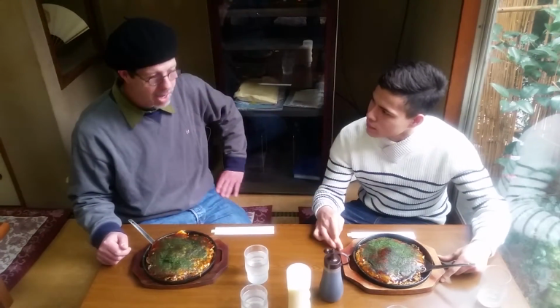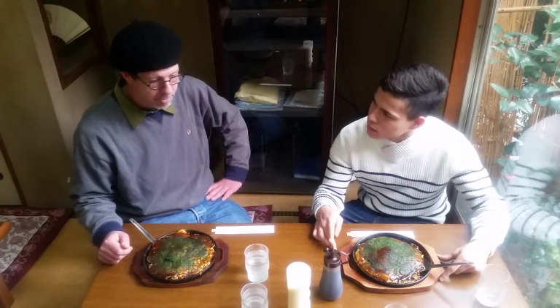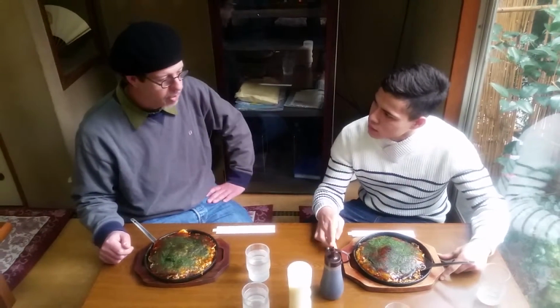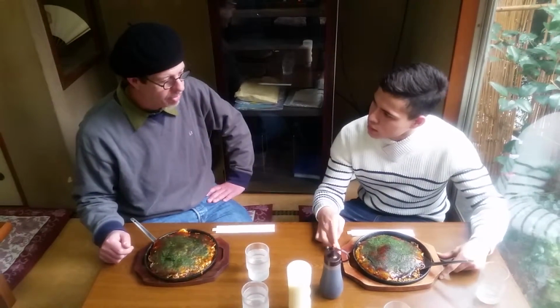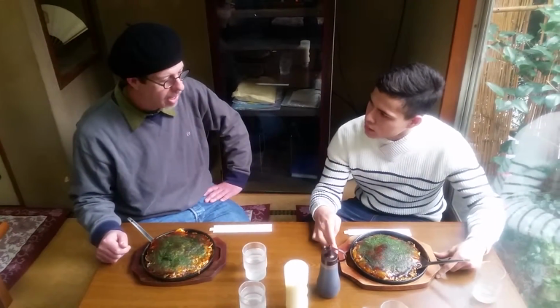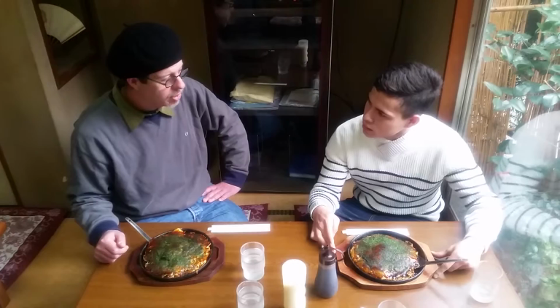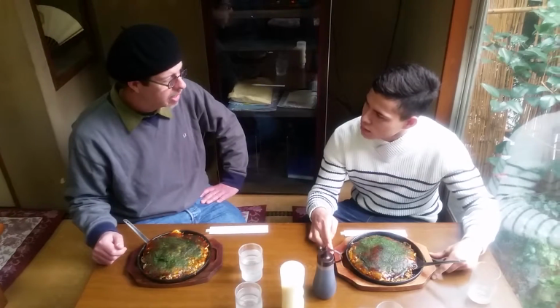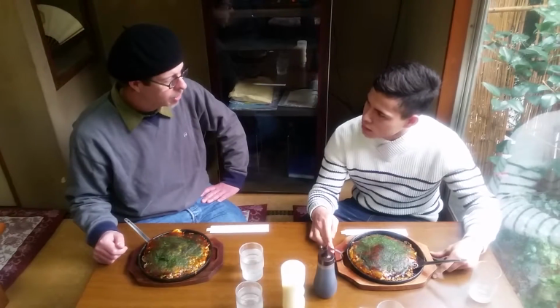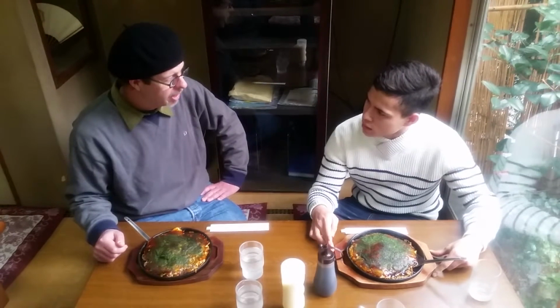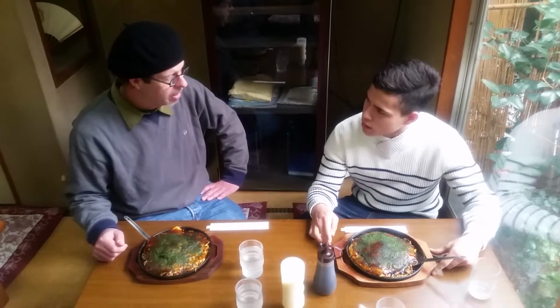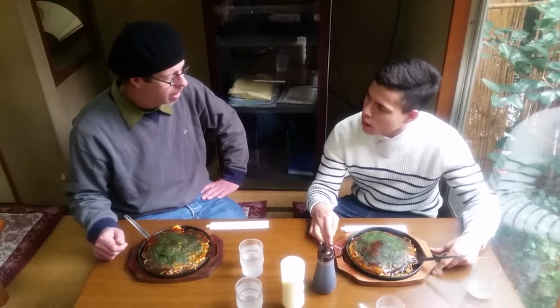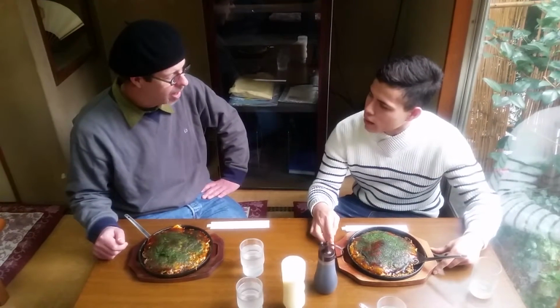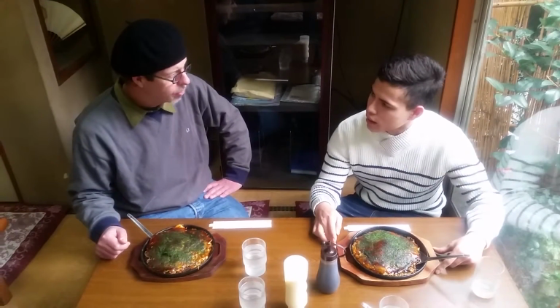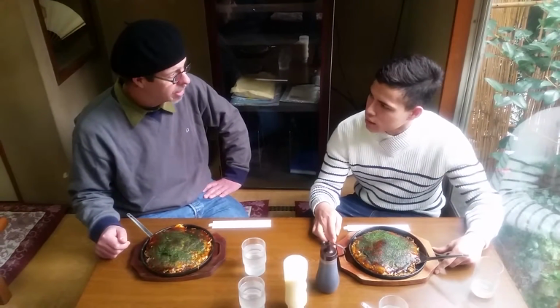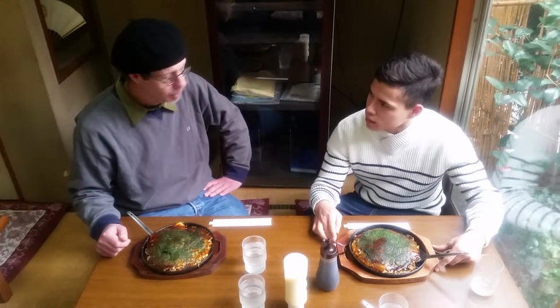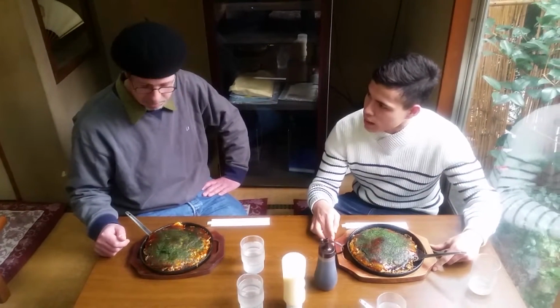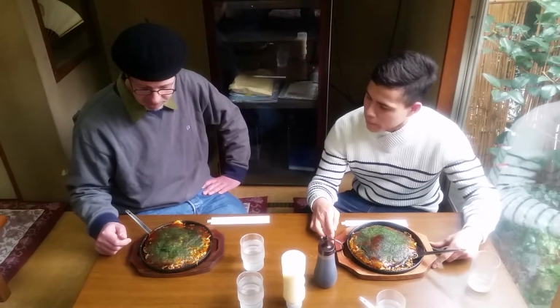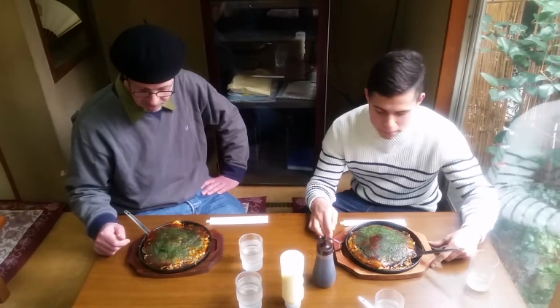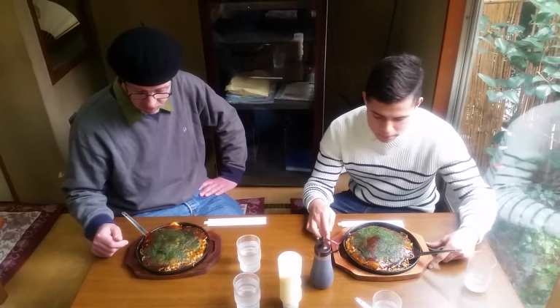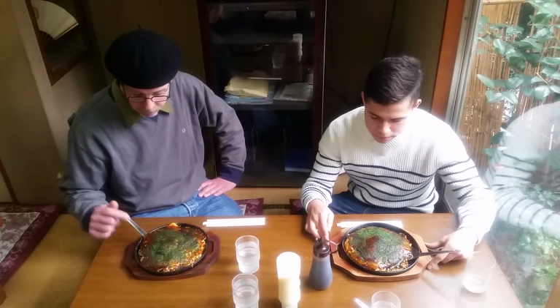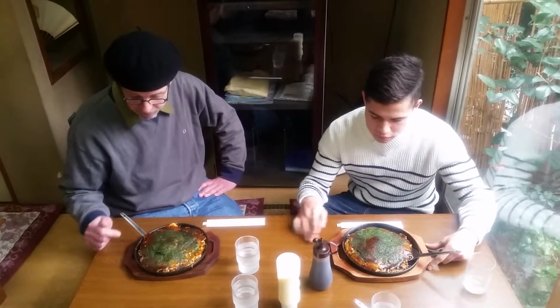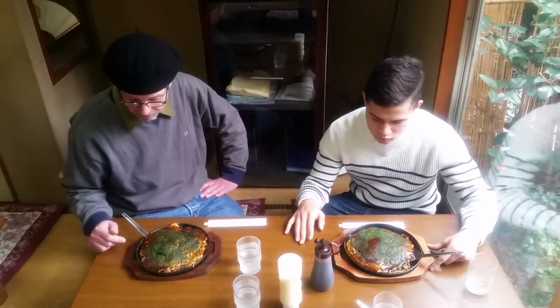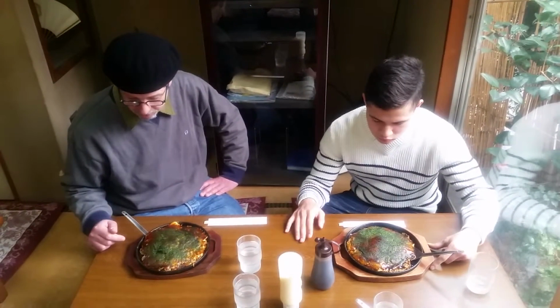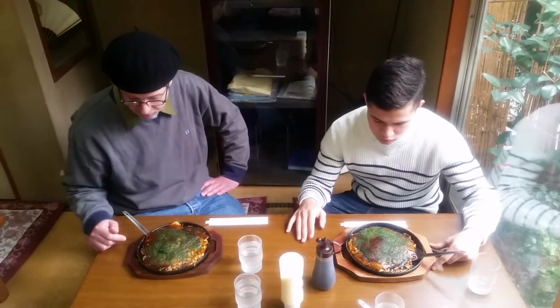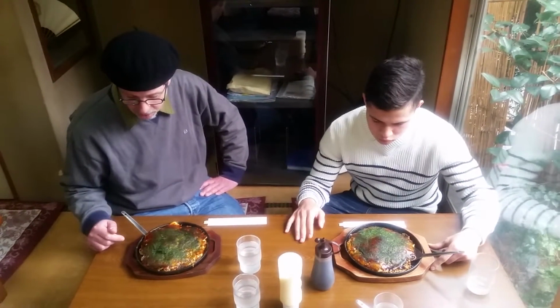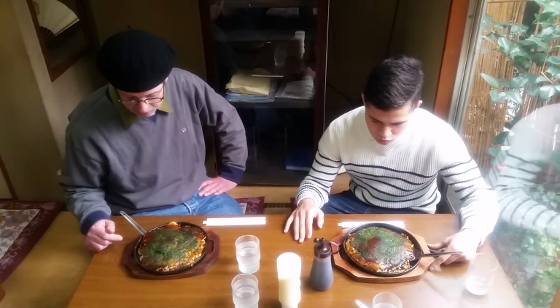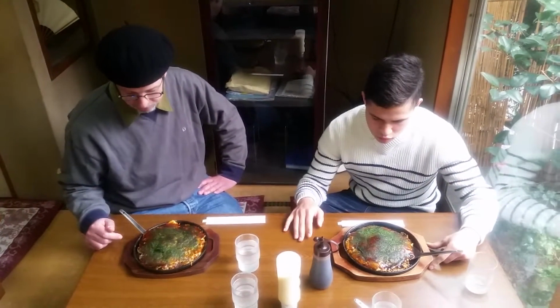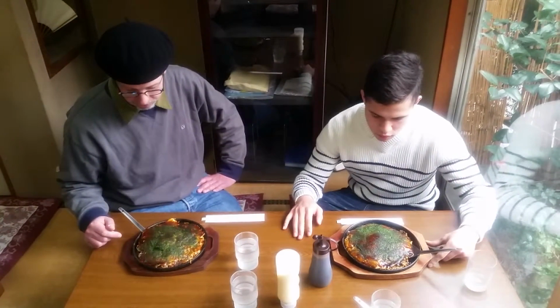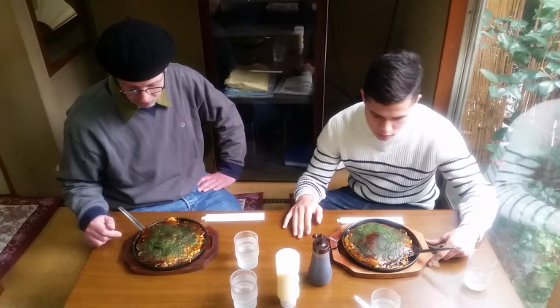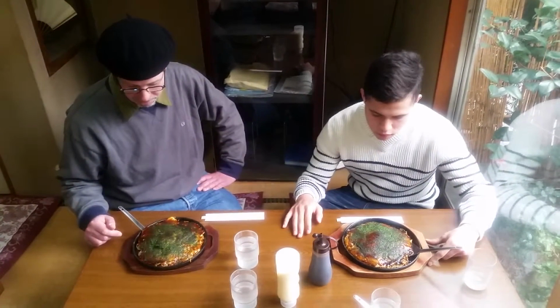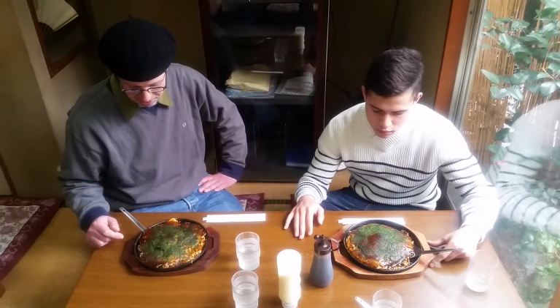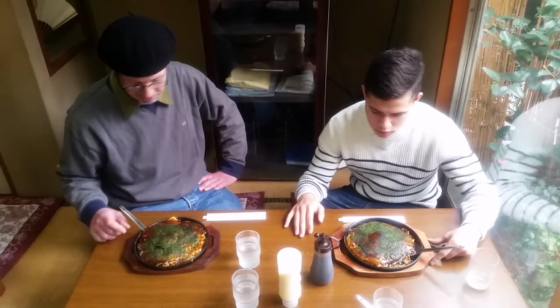Right, me too. I usually get squid, I often get squid, but this is the first time to have octopus okonomiyaki.